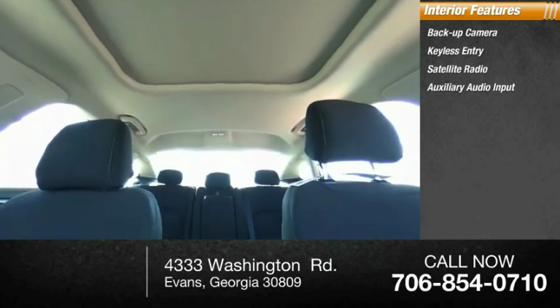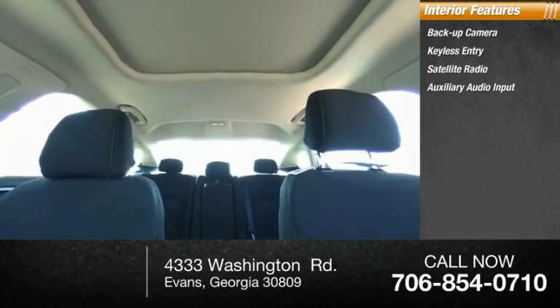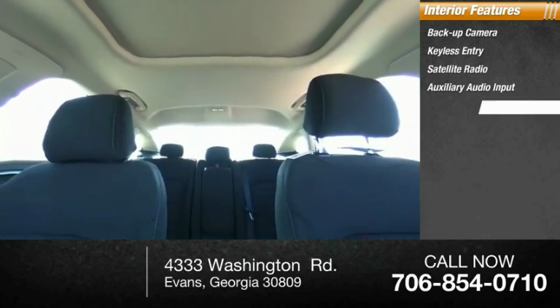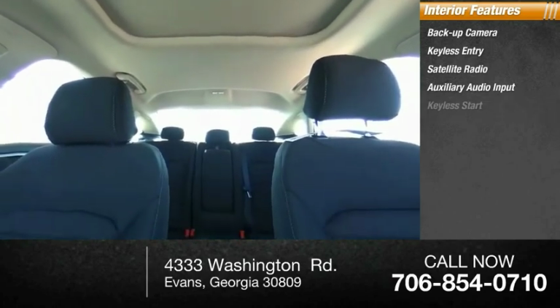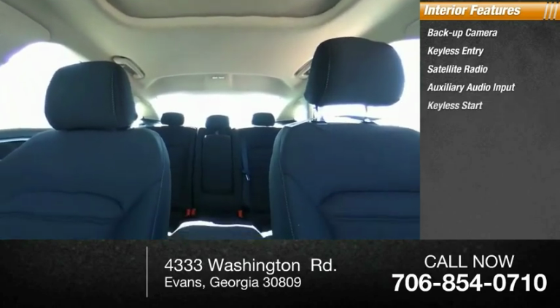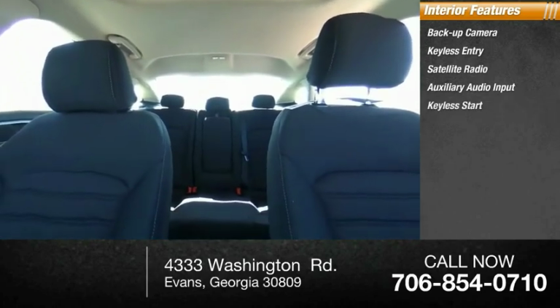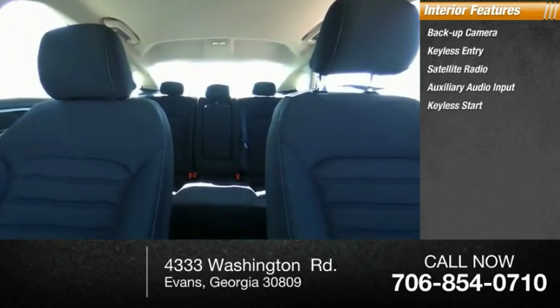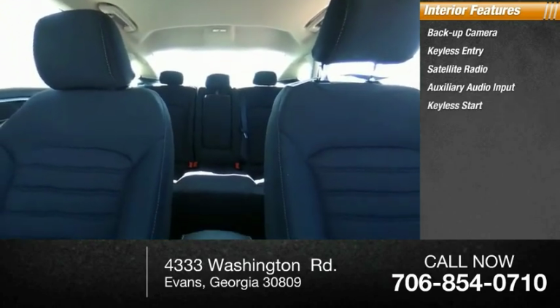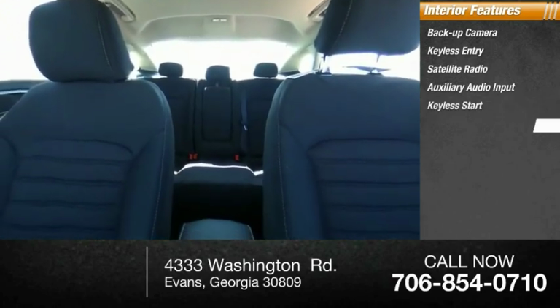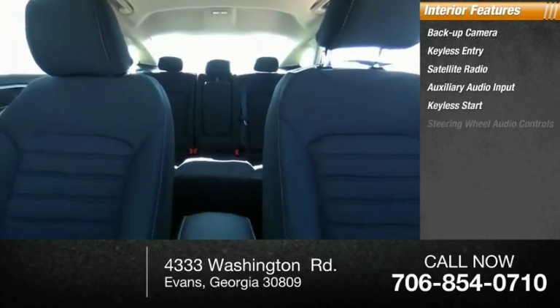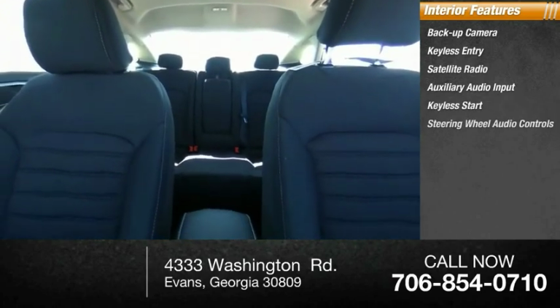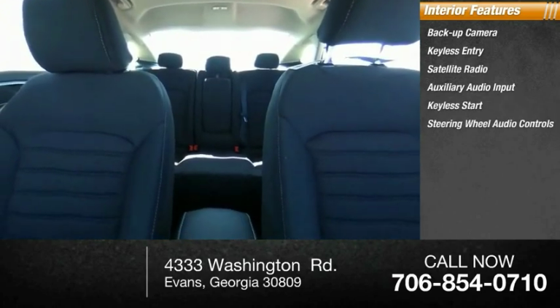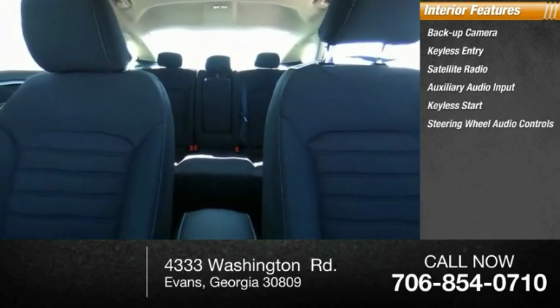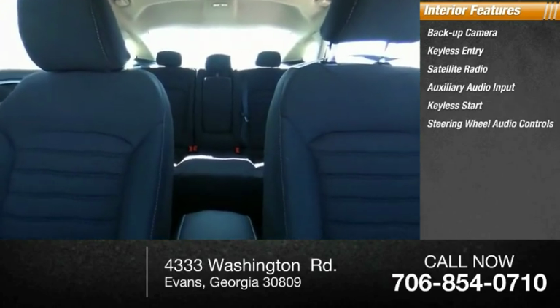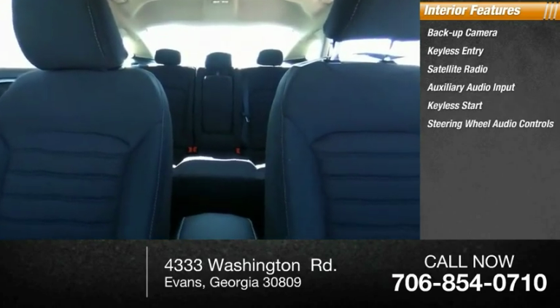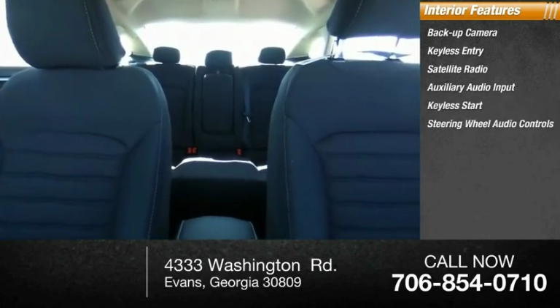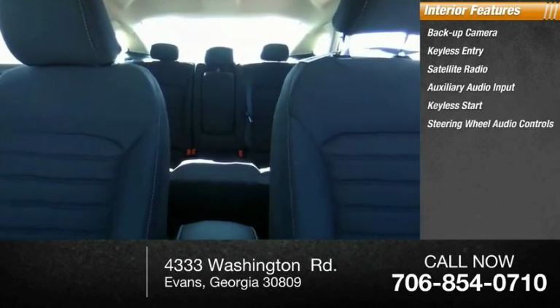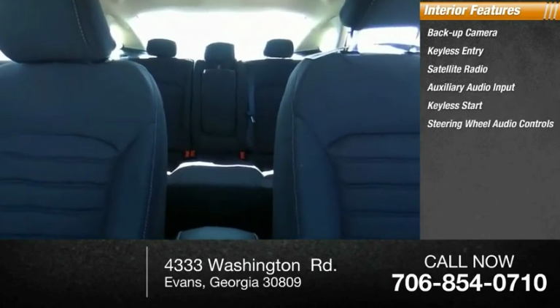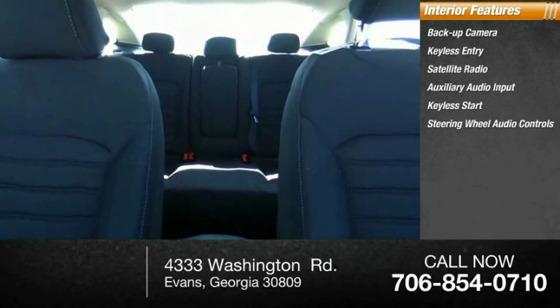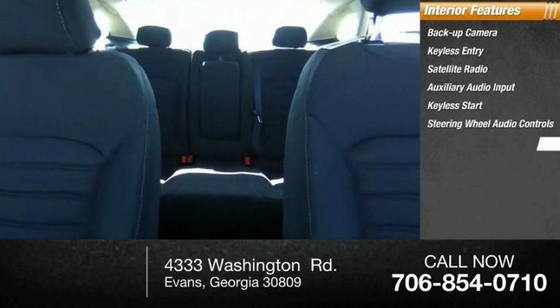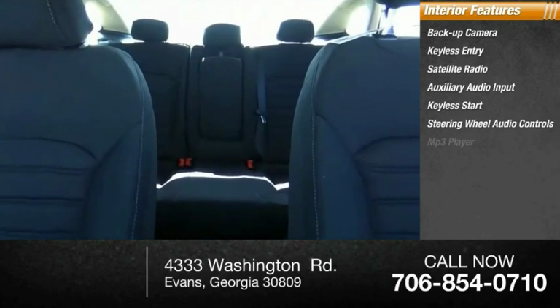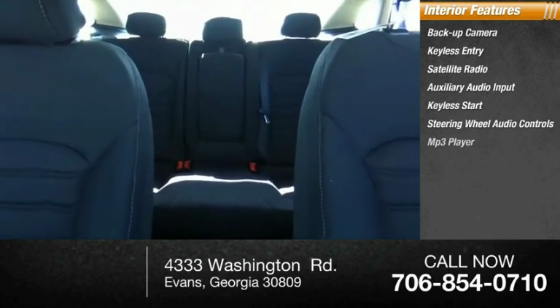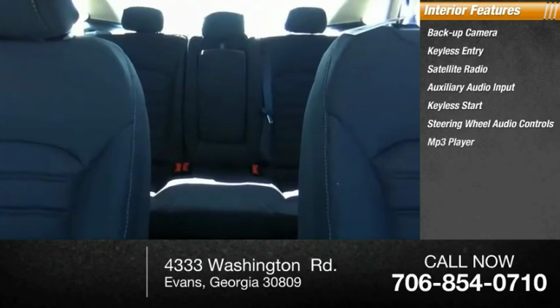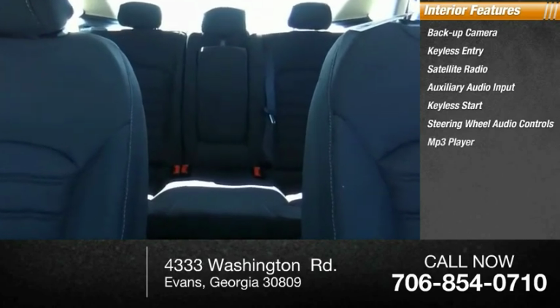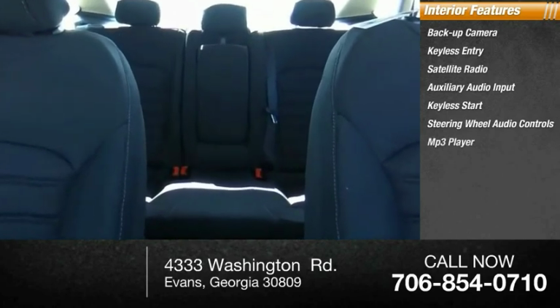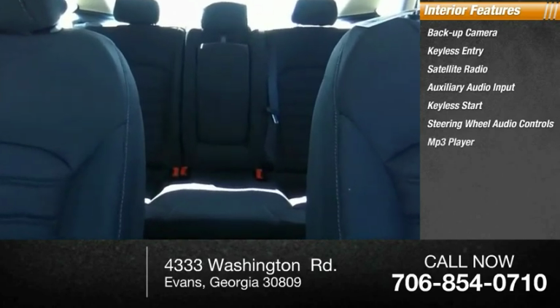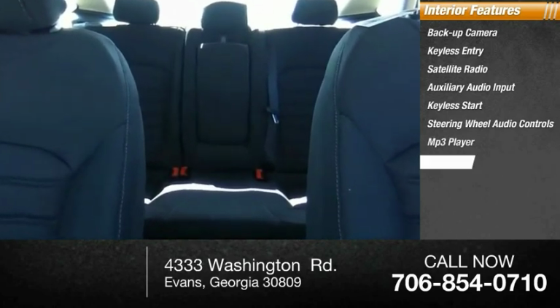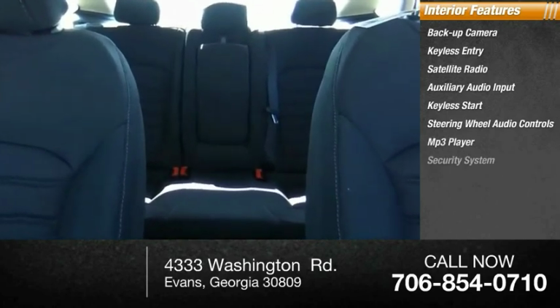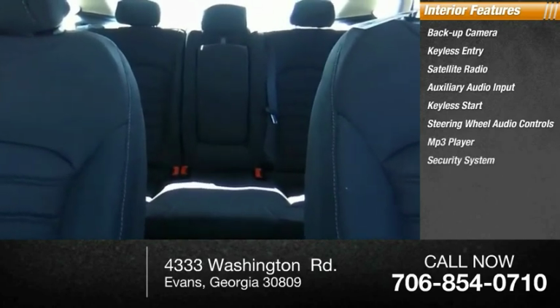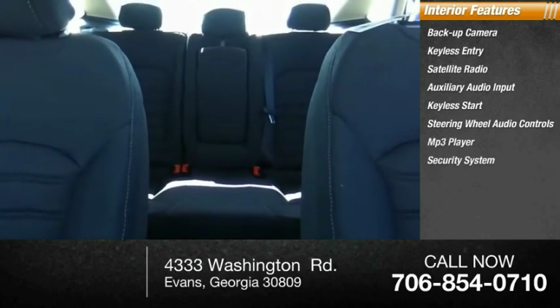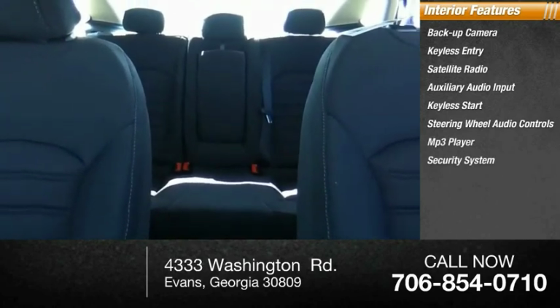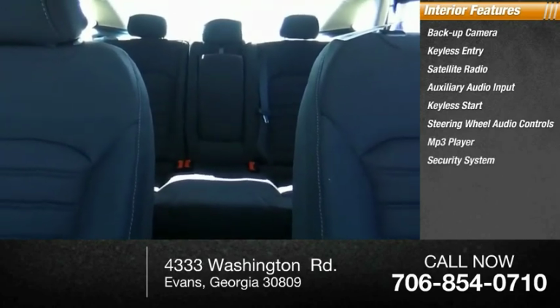MP3 player, security system, auto dimming rear view mirror, PPO, lane departure warning.